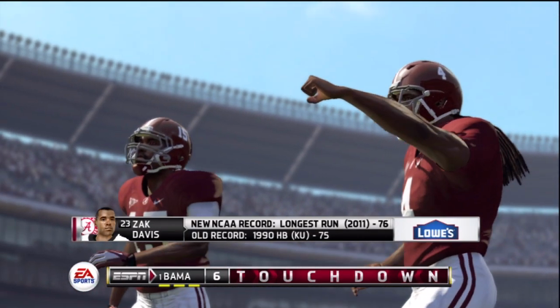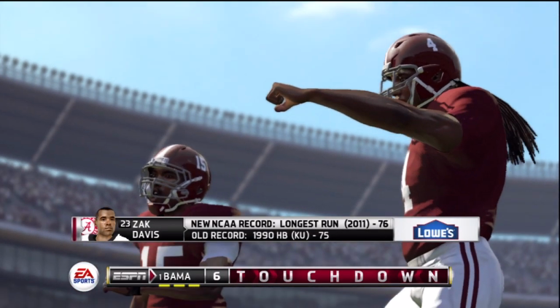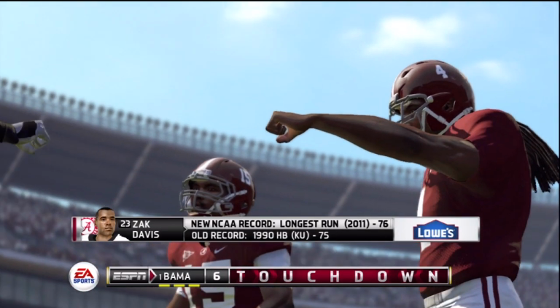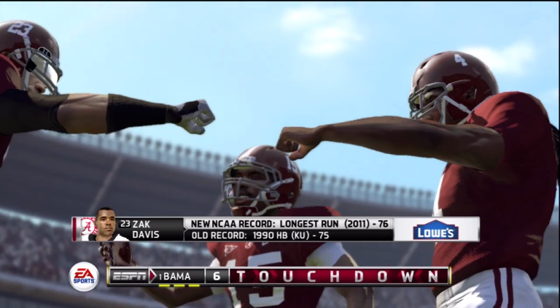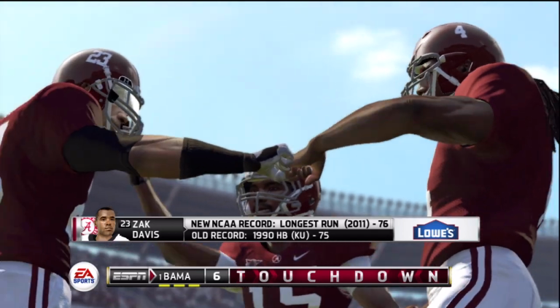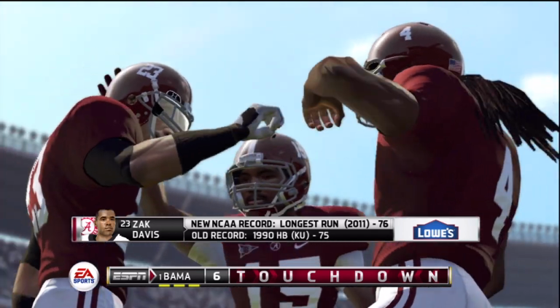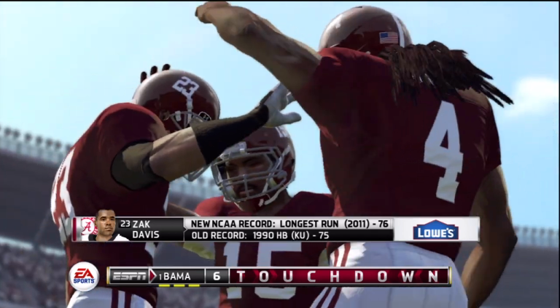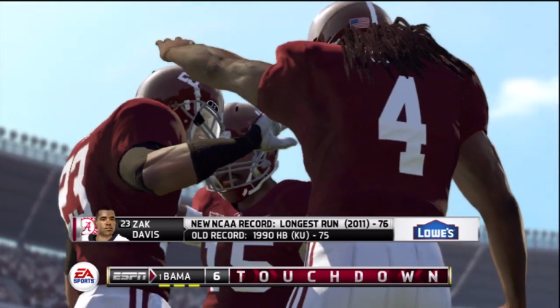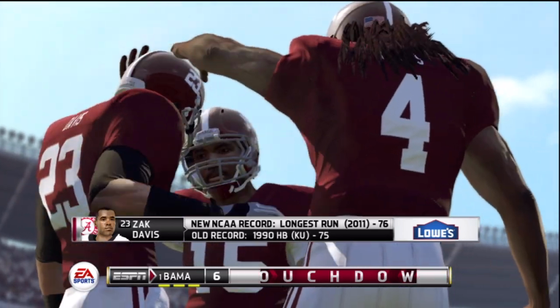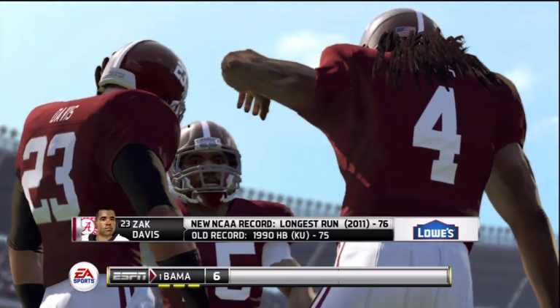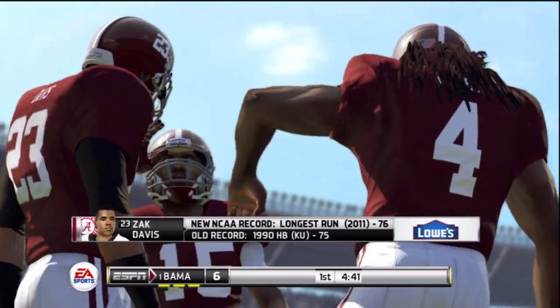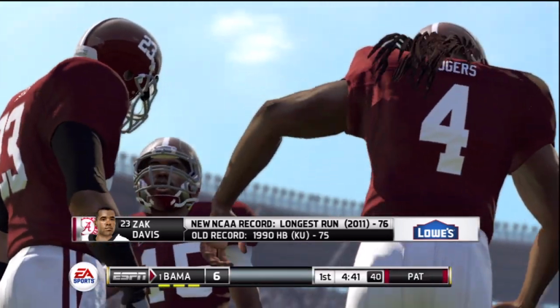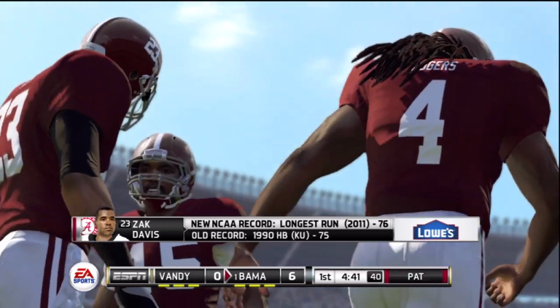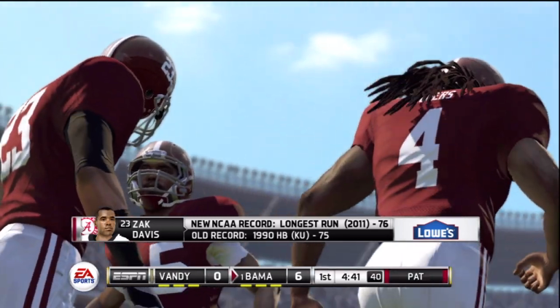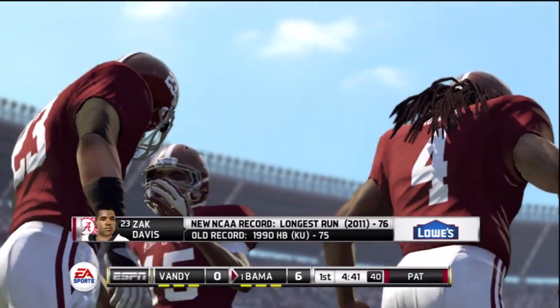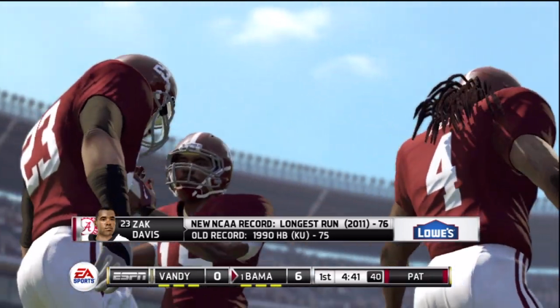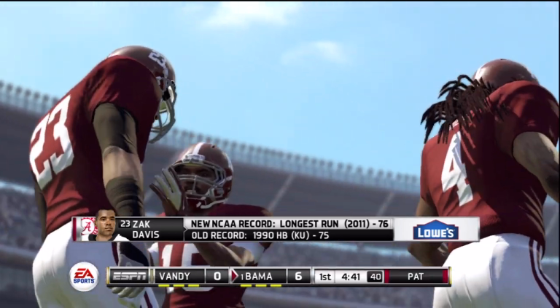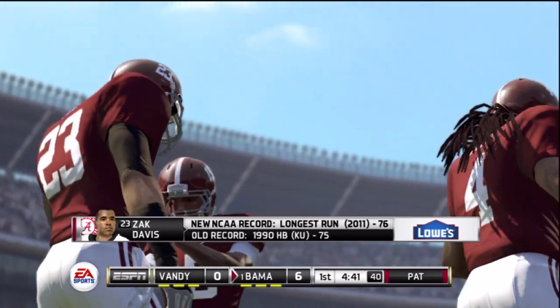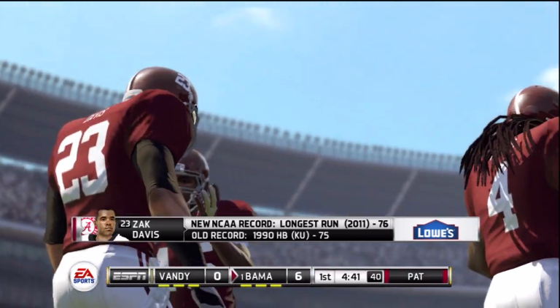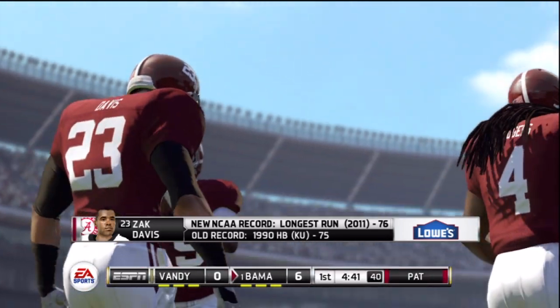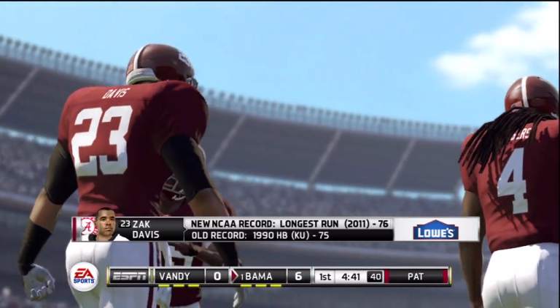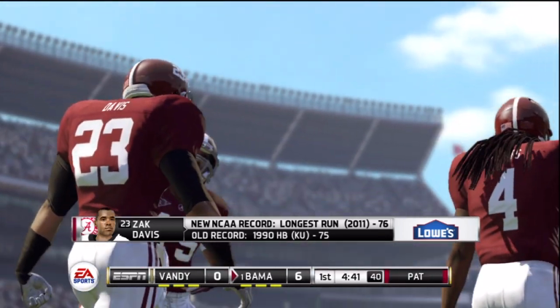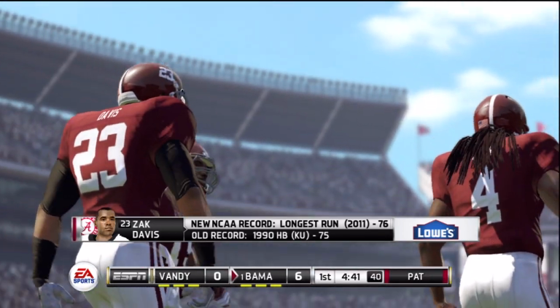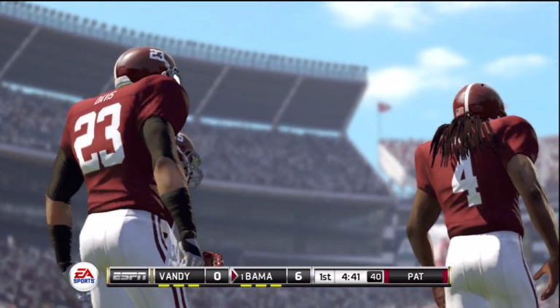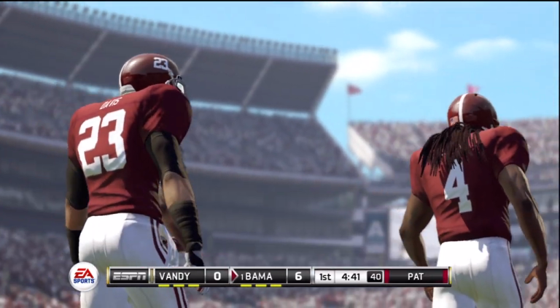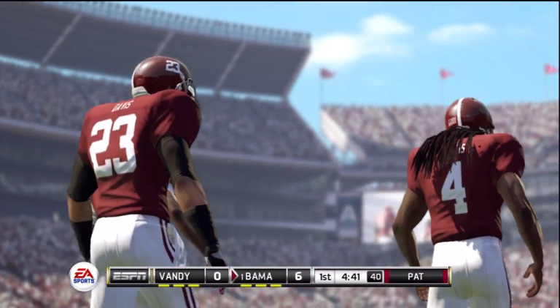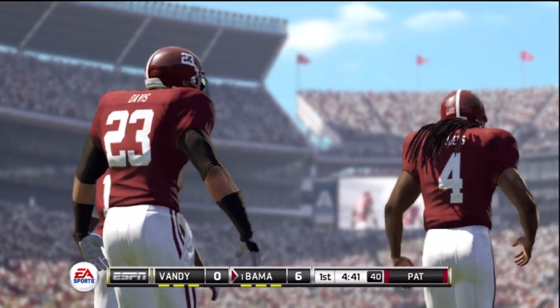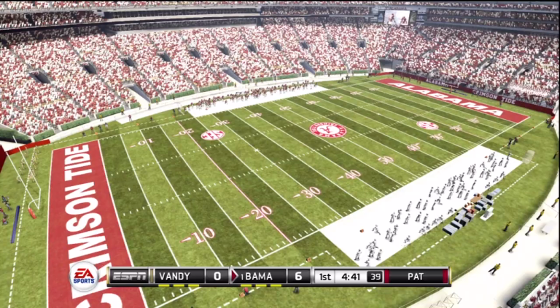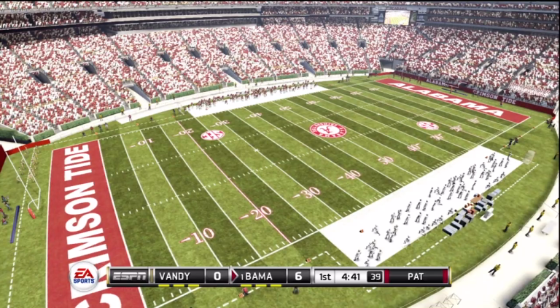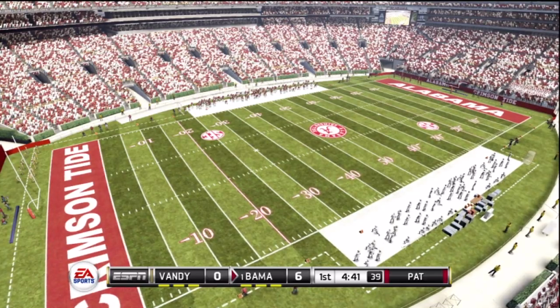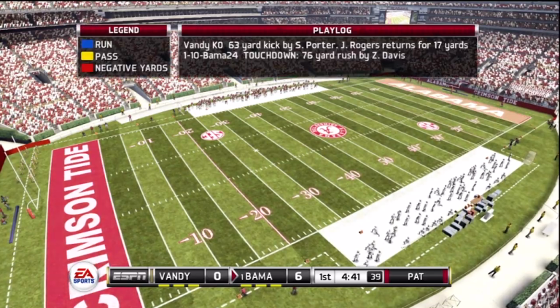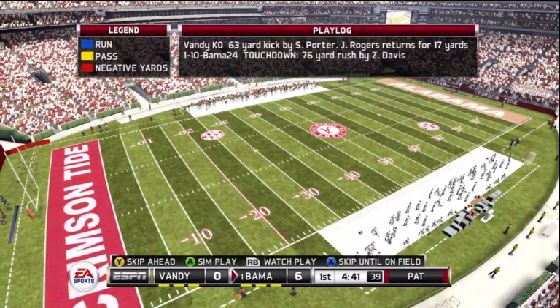Did you see how explosive he looked? He had his sights set on the end zone, and he was...